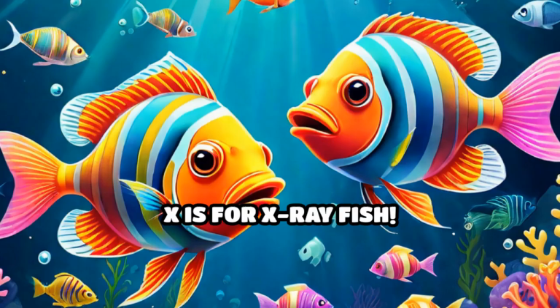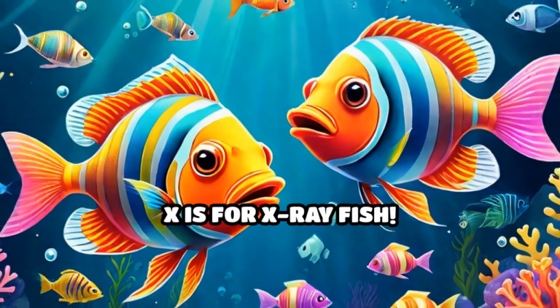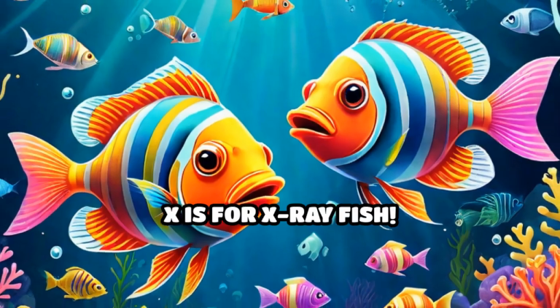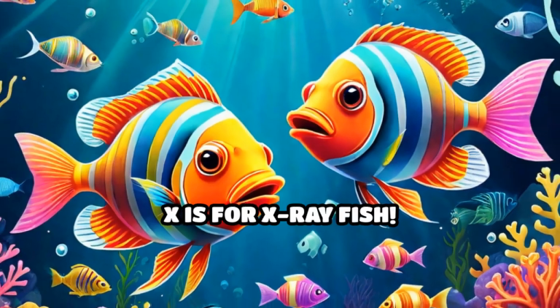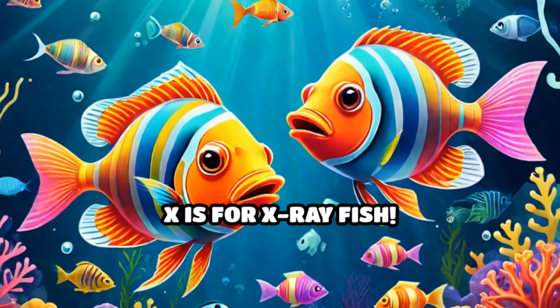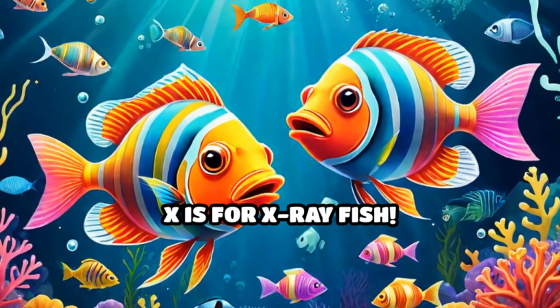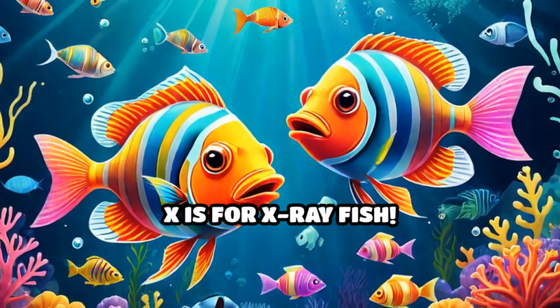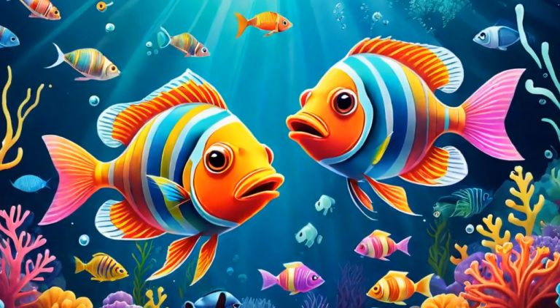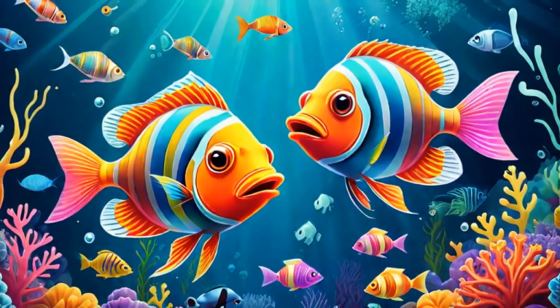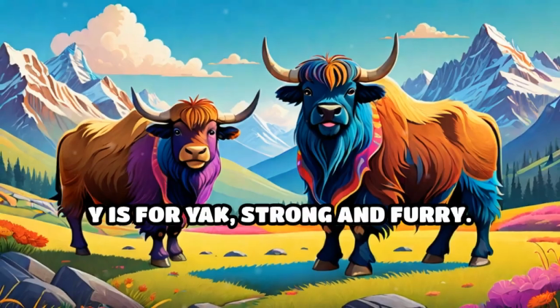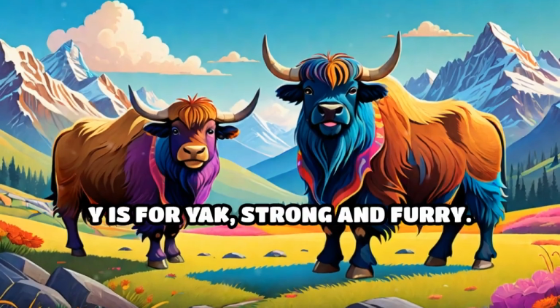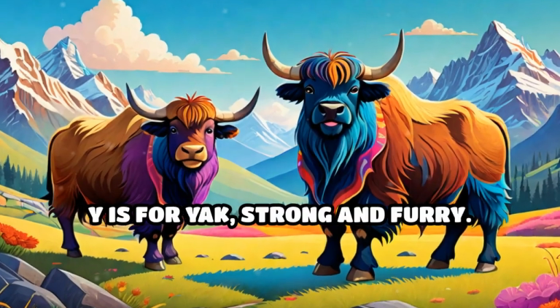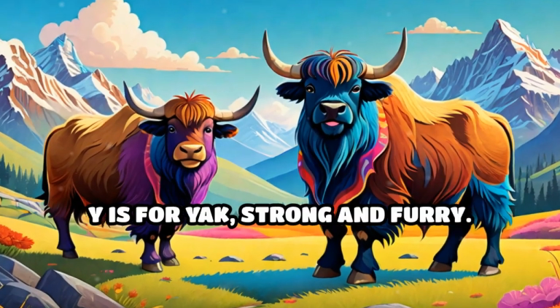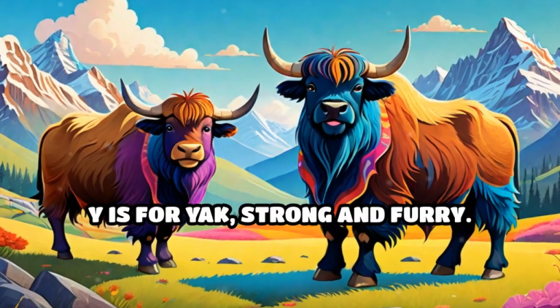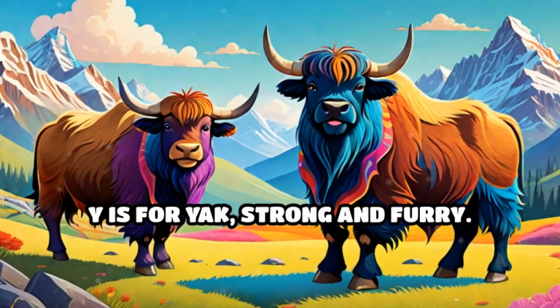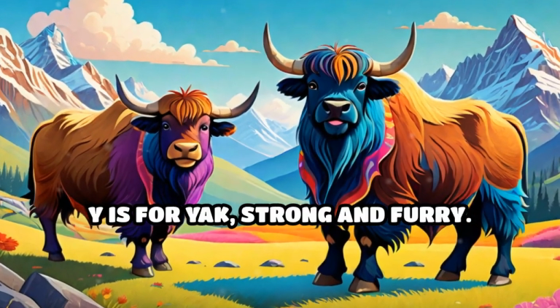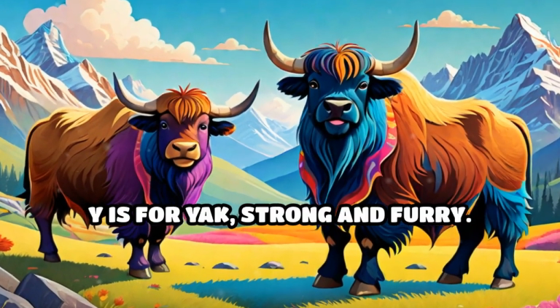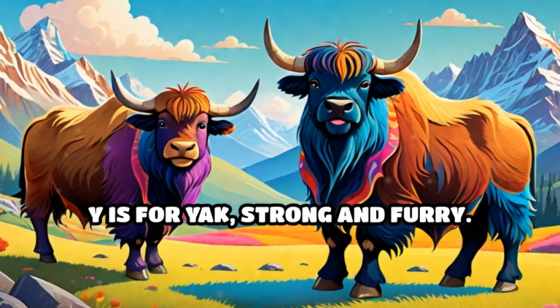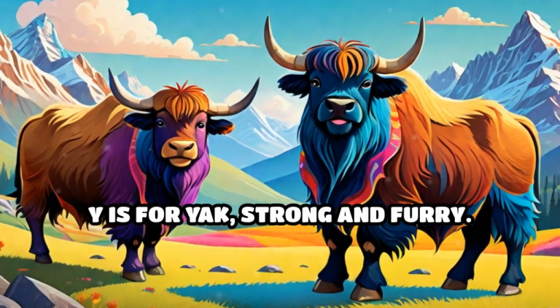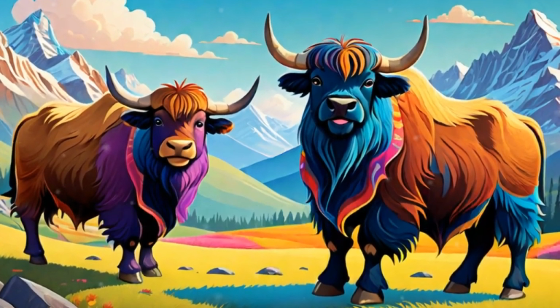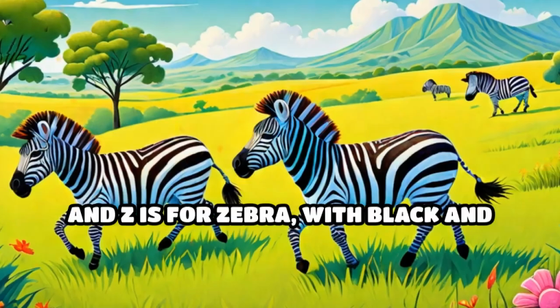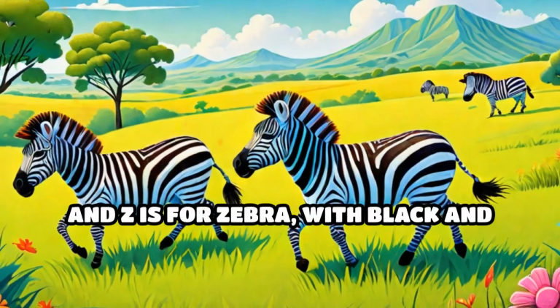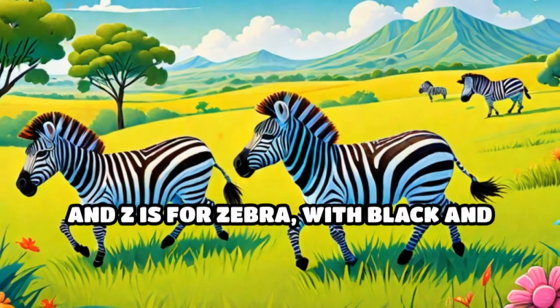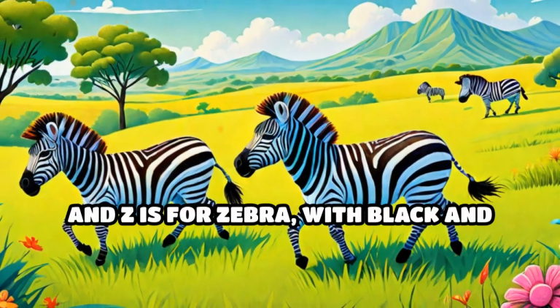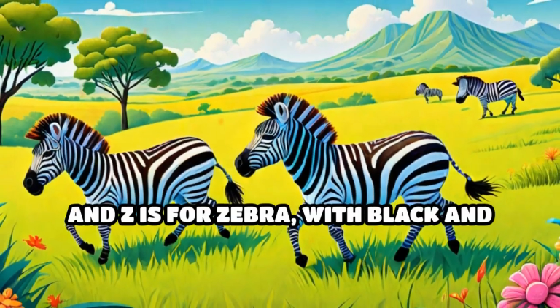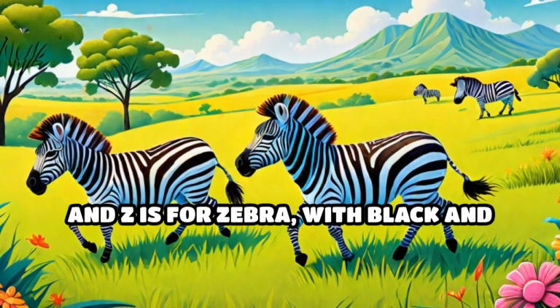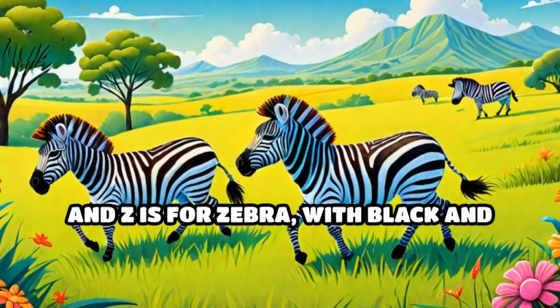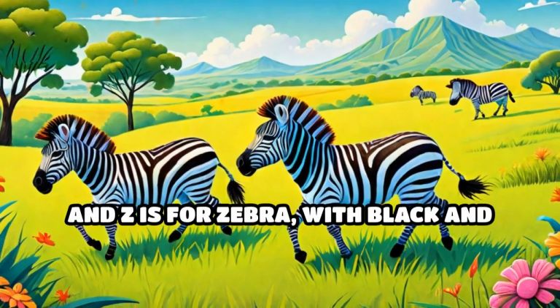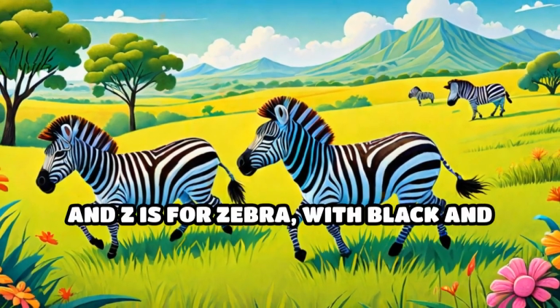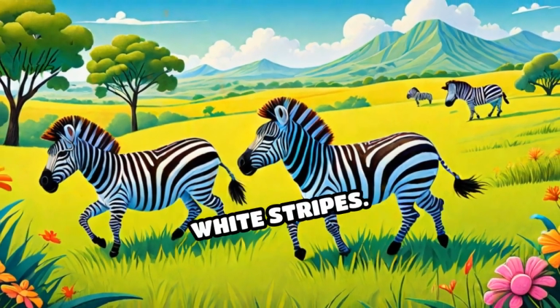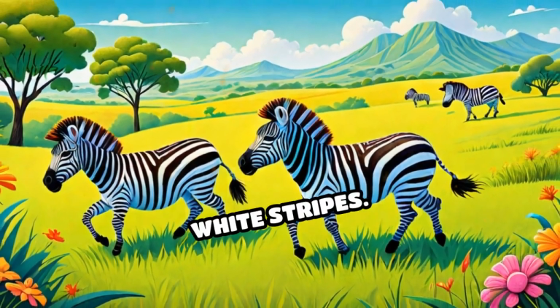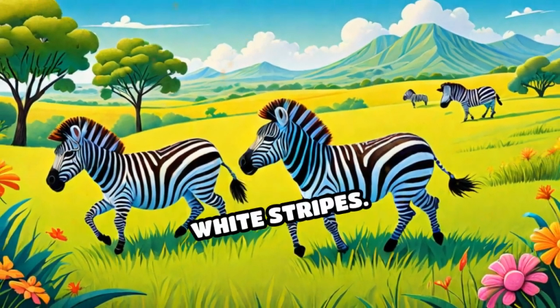X is for x-ray fish. Y is for yak, strong and furry. And Z is for zebra, with black and white stripes.